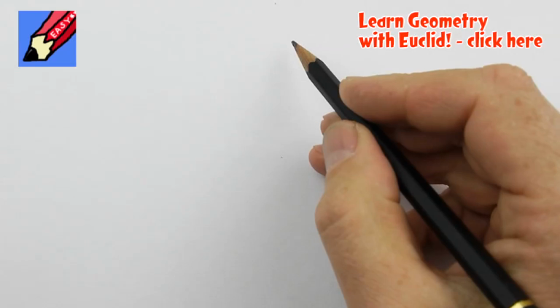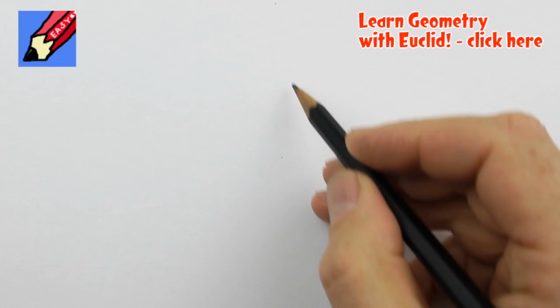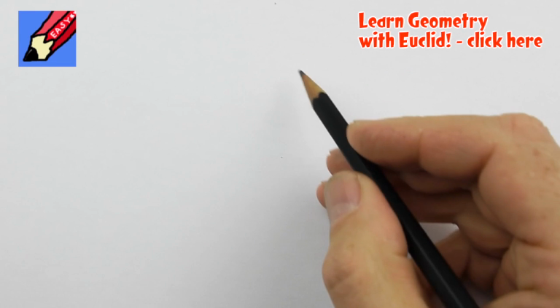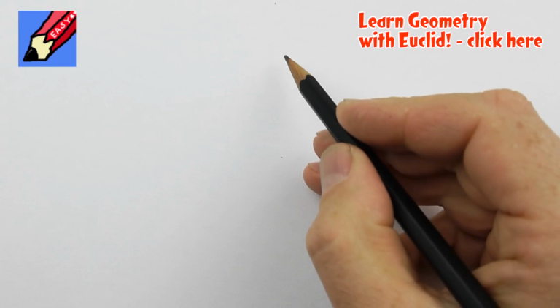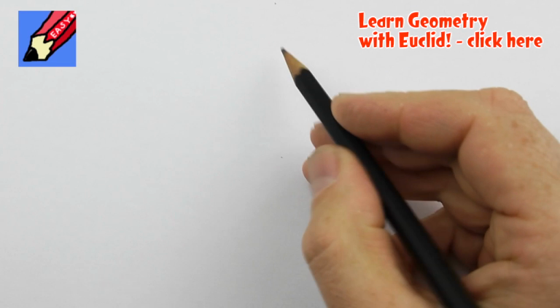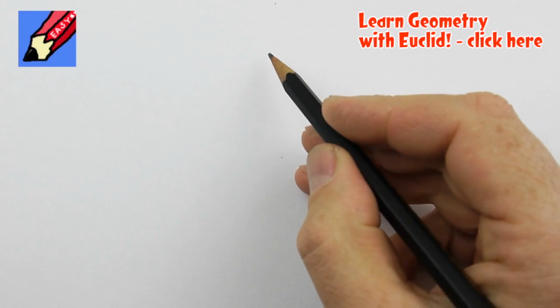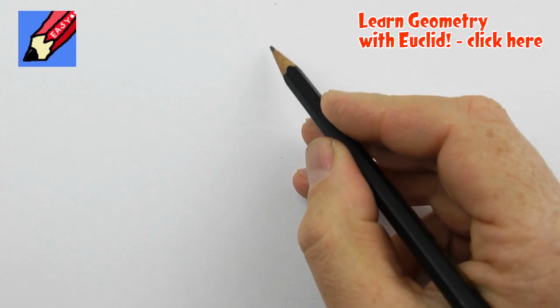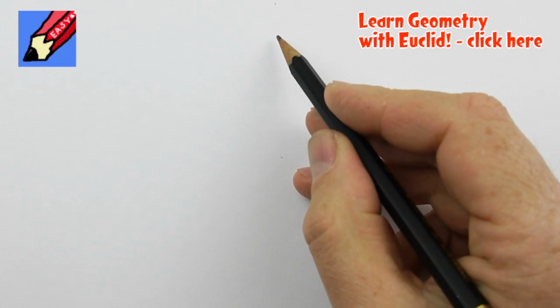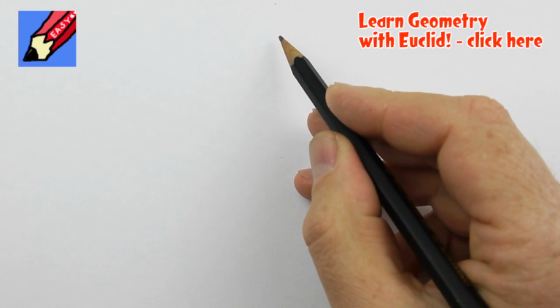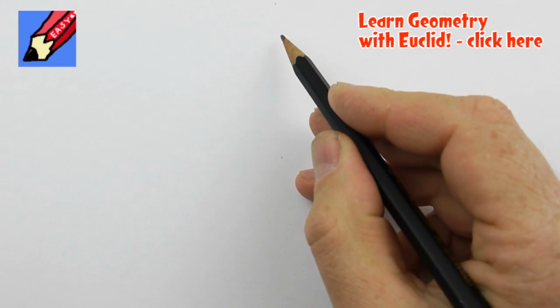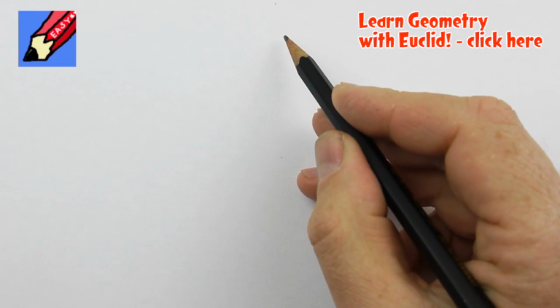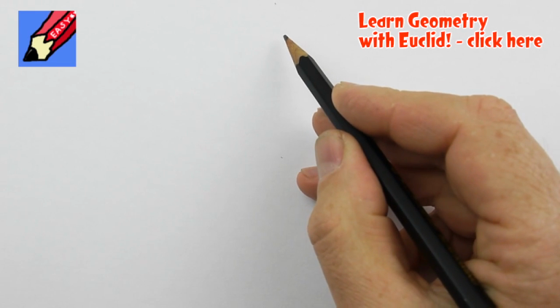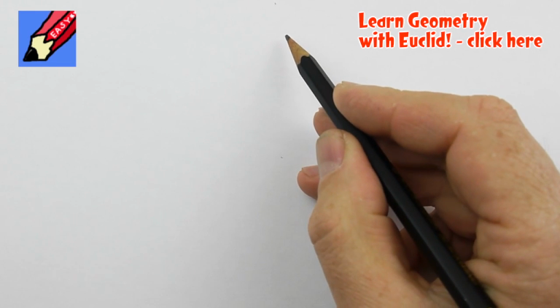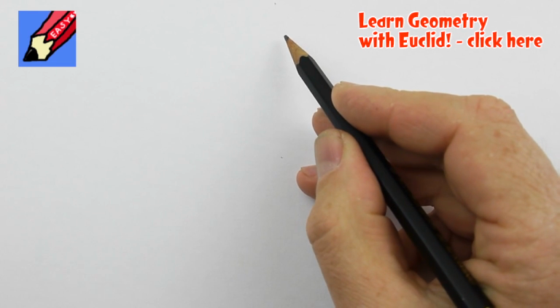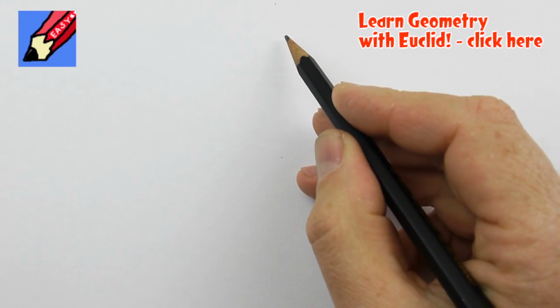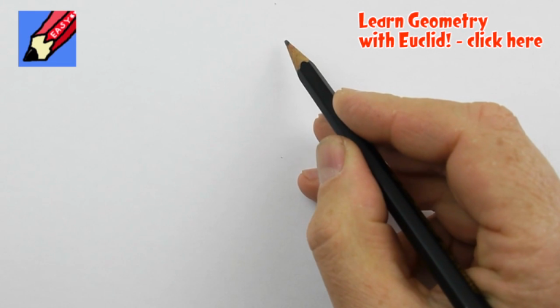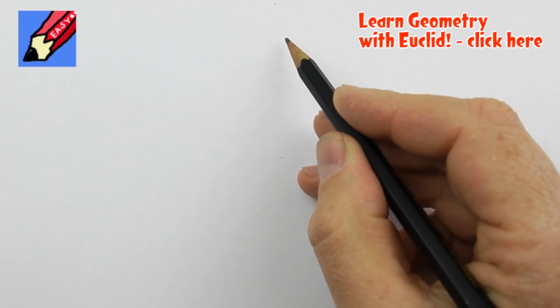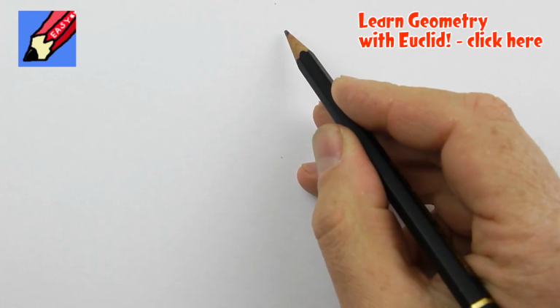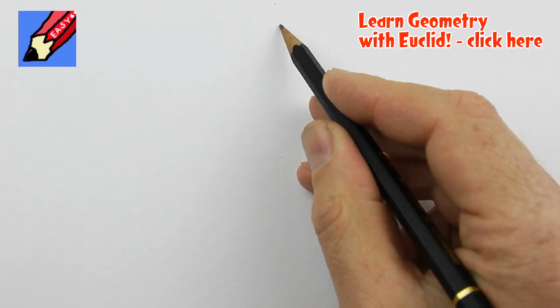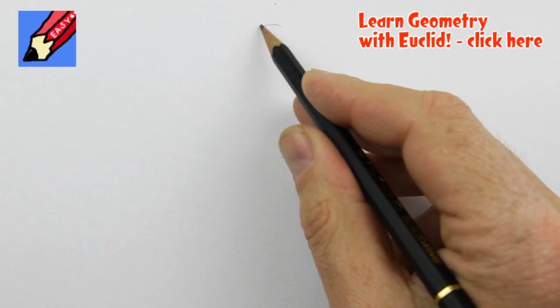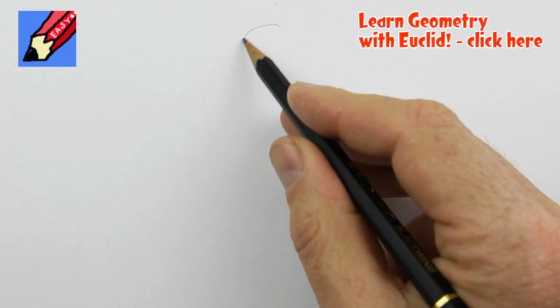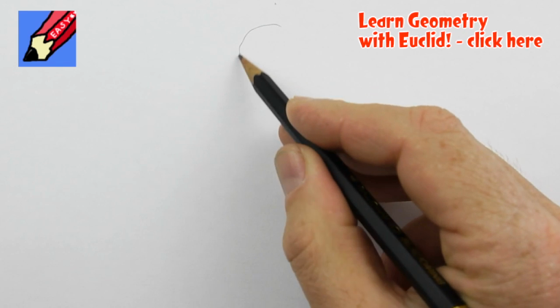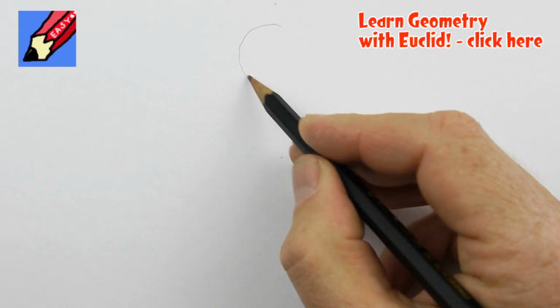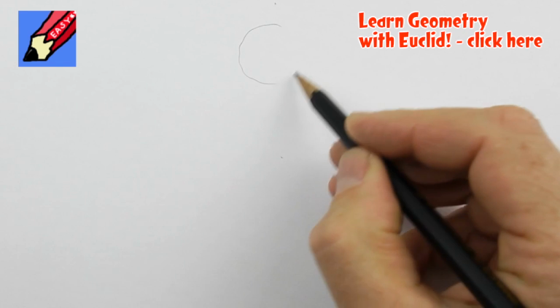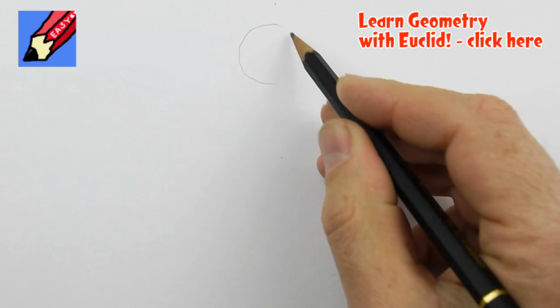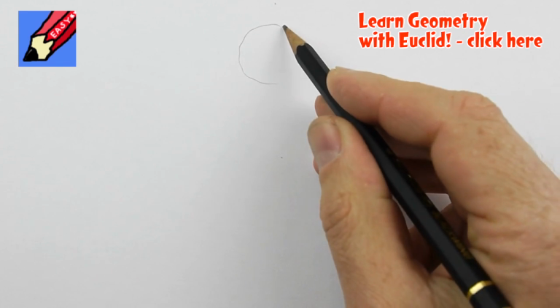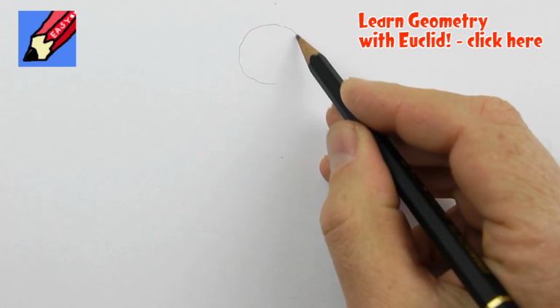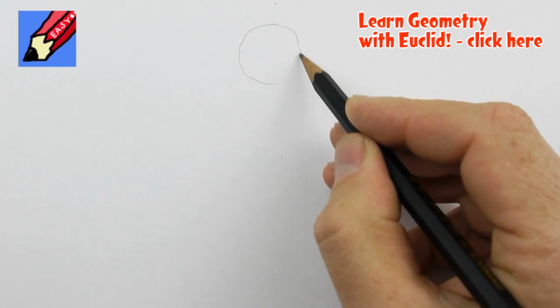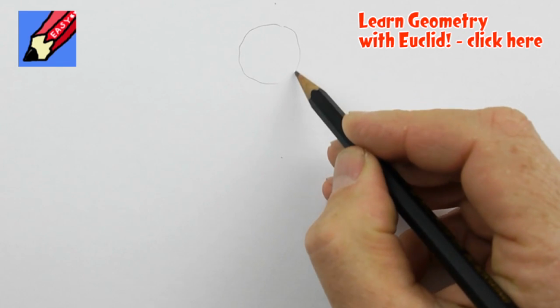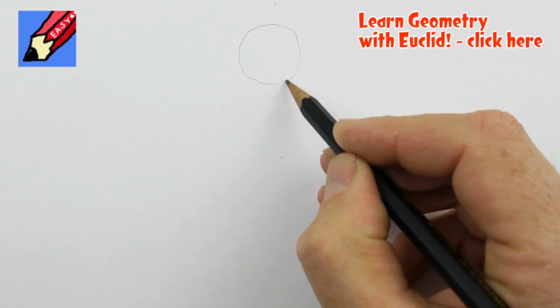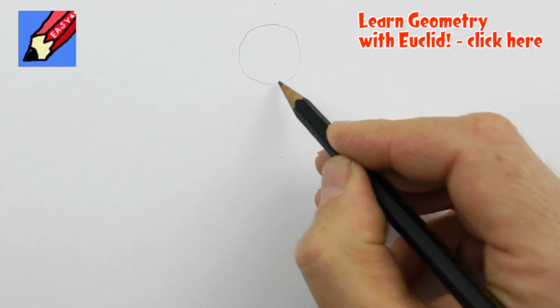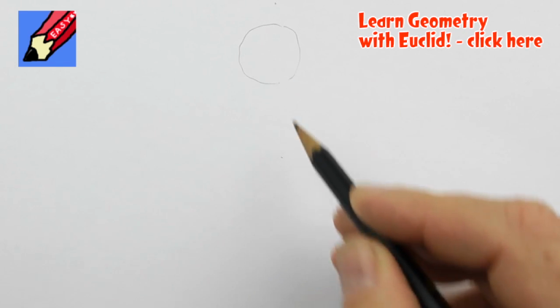Lots of you have requested that I show you how to draw Euclid. So that's what I'm going to do.